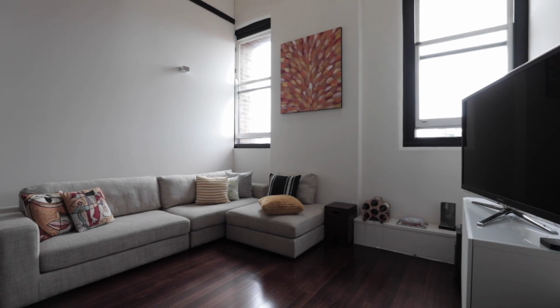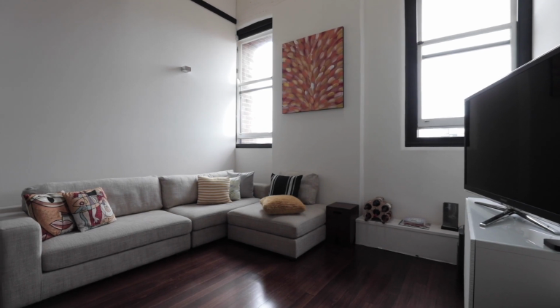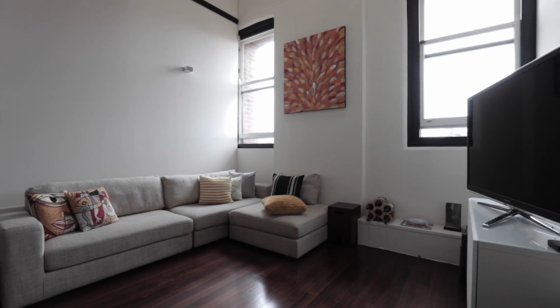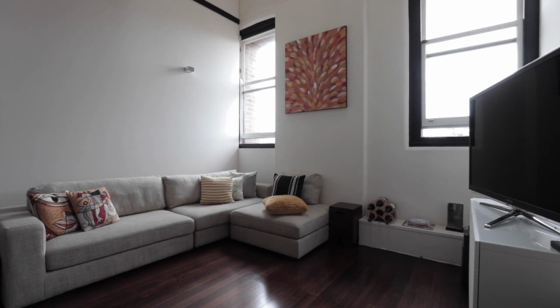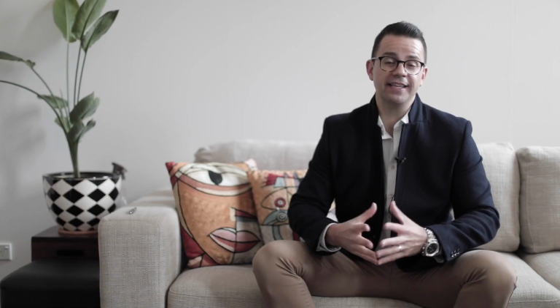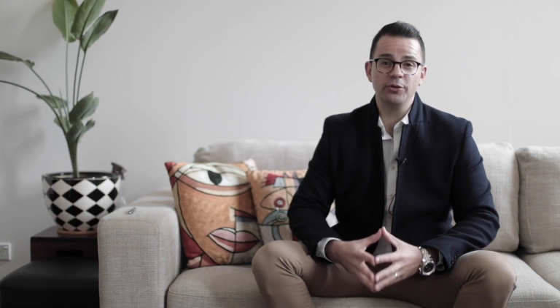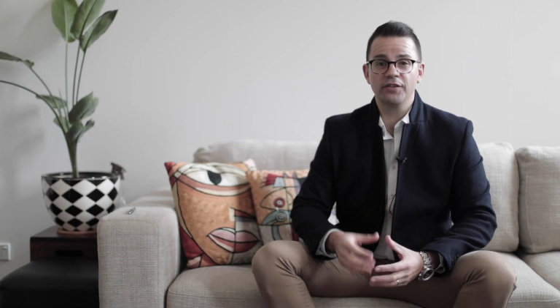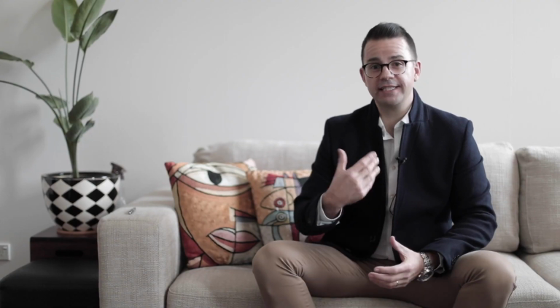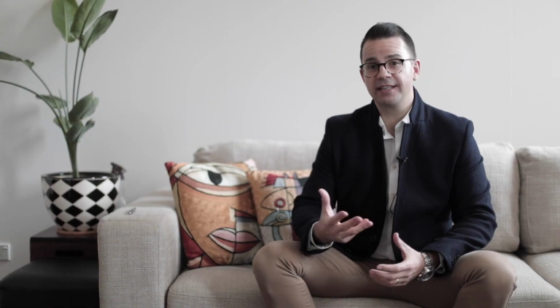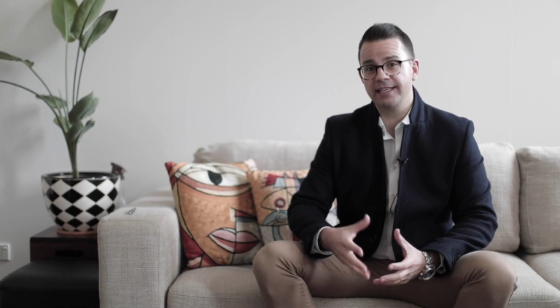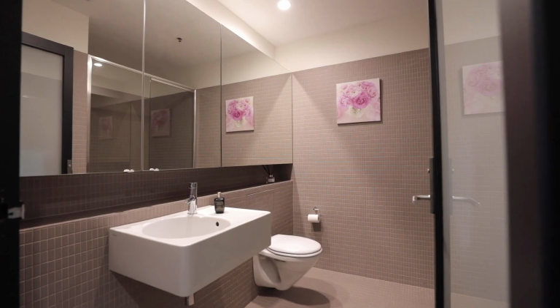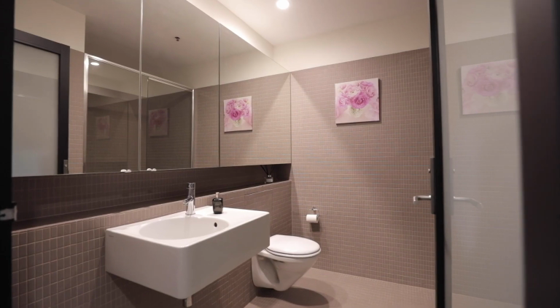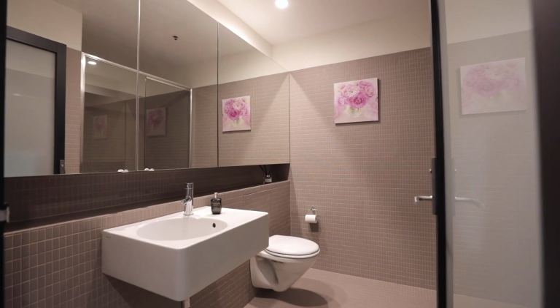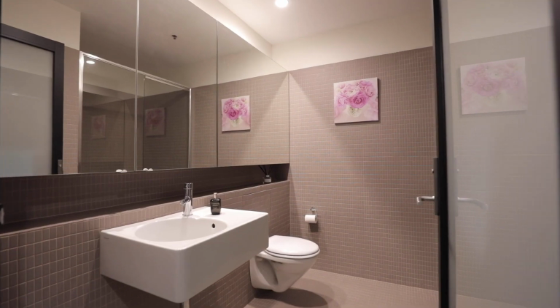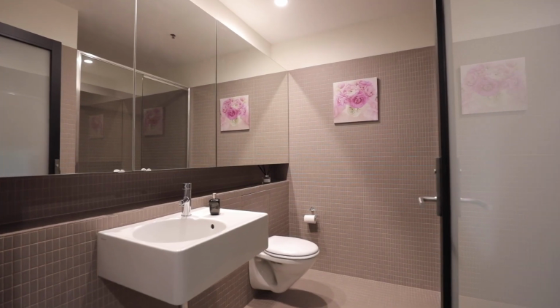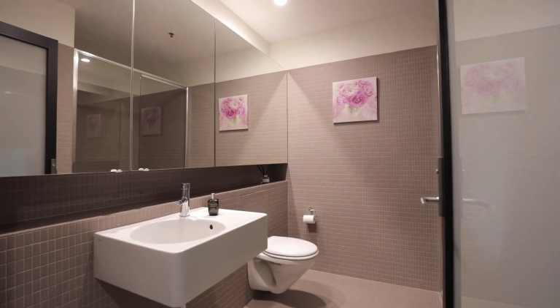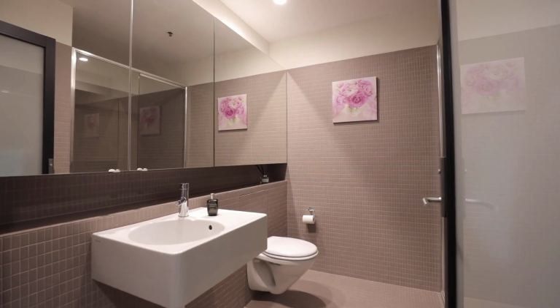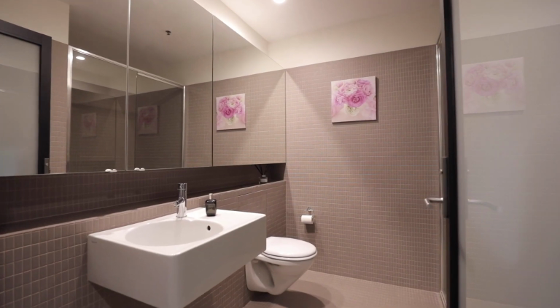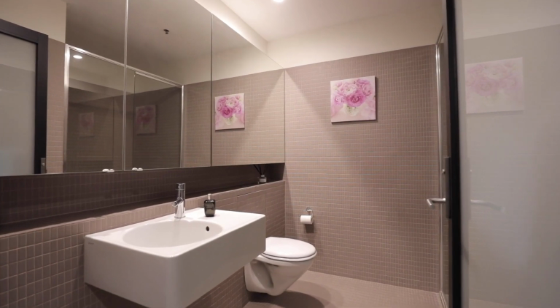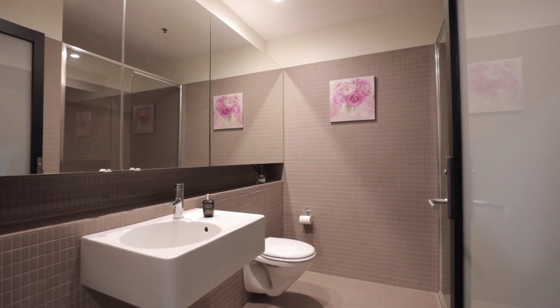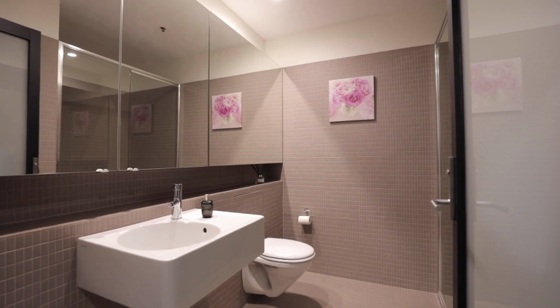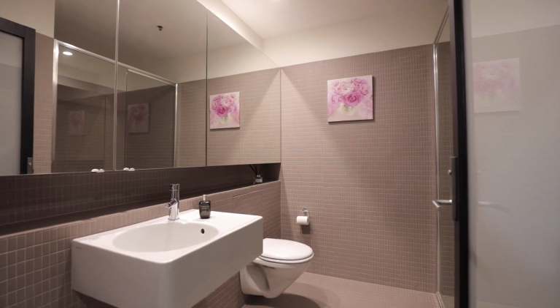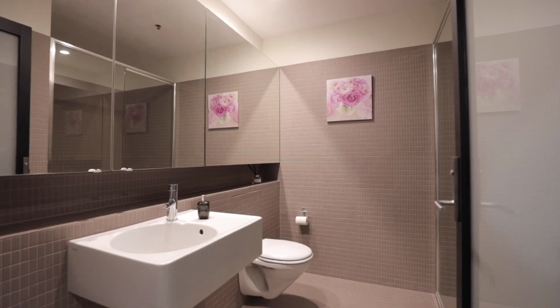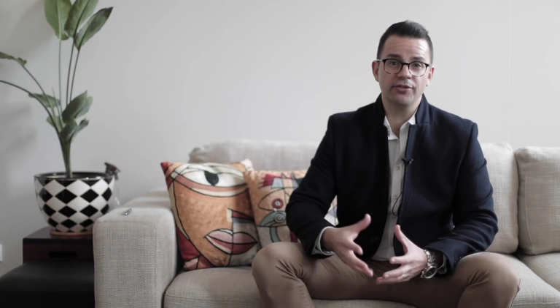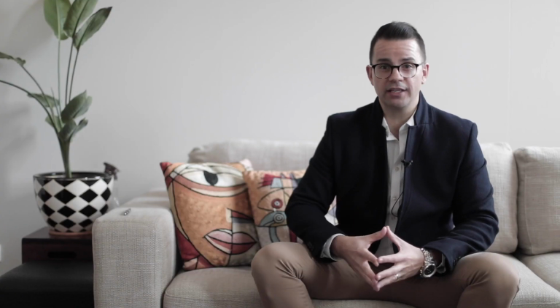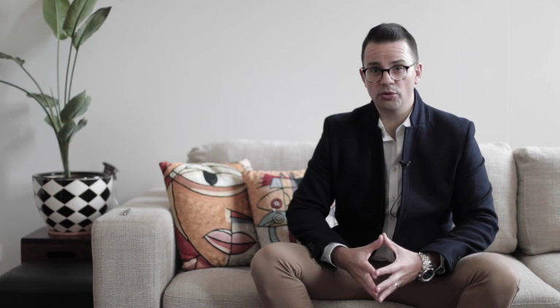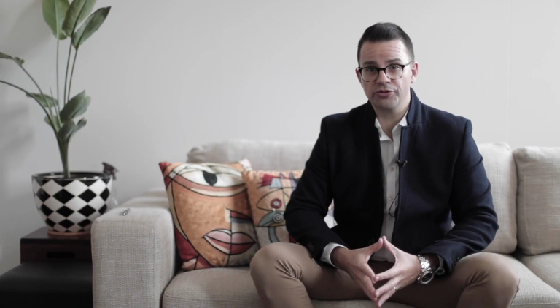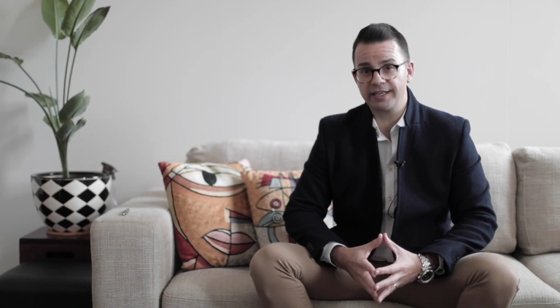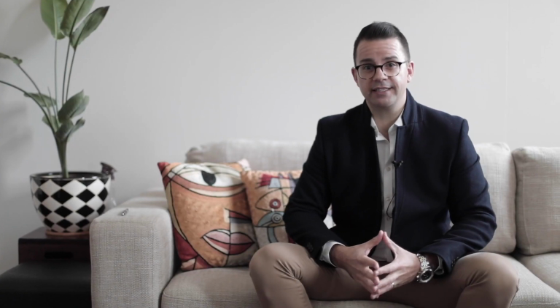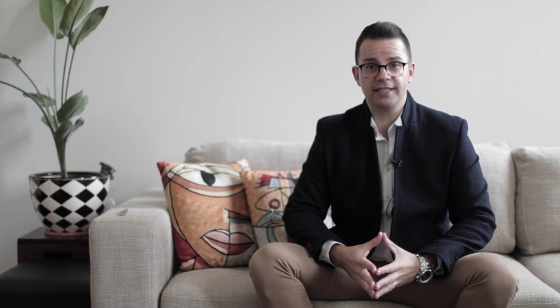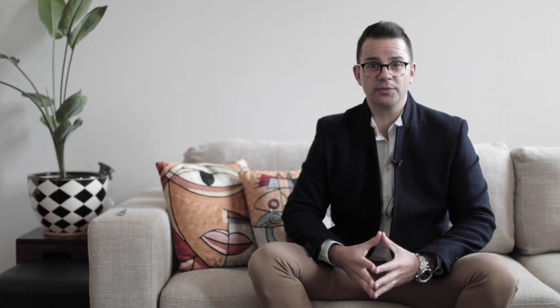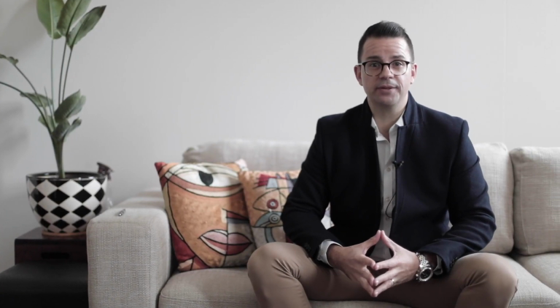On this level you've got a downstairs bathroom, ample storage, and an integrated laundry under the stairs as well.